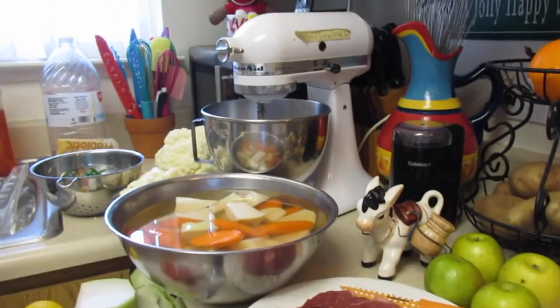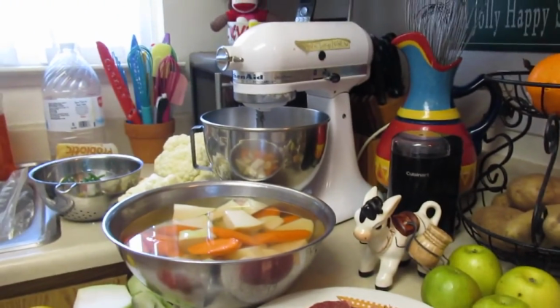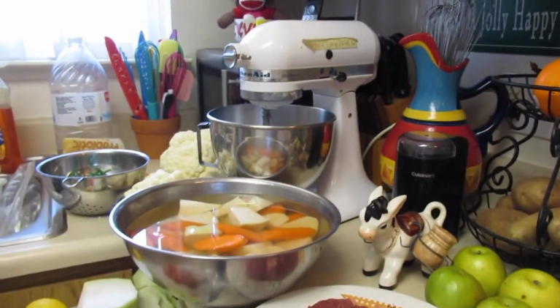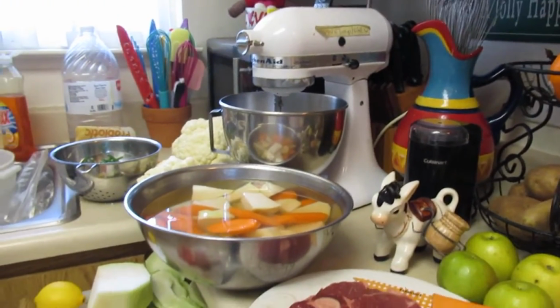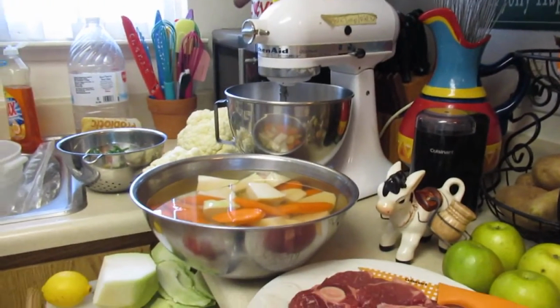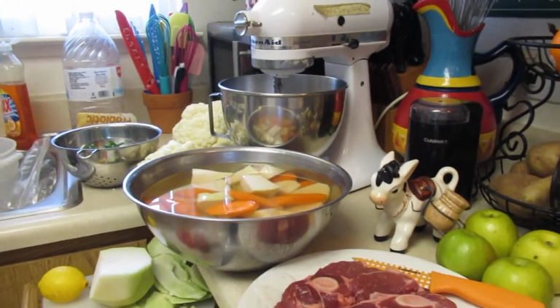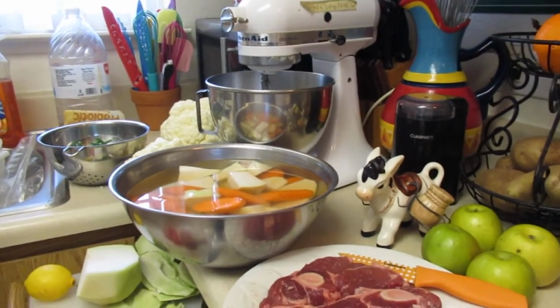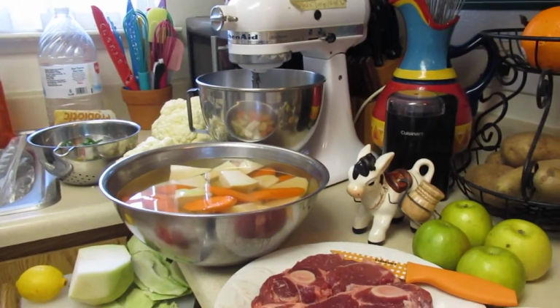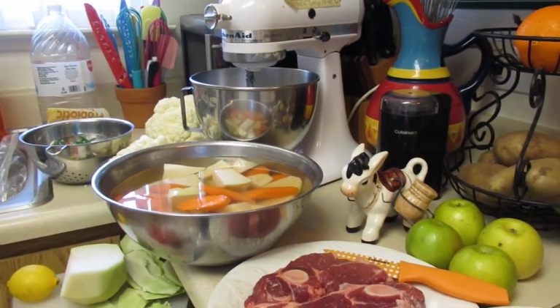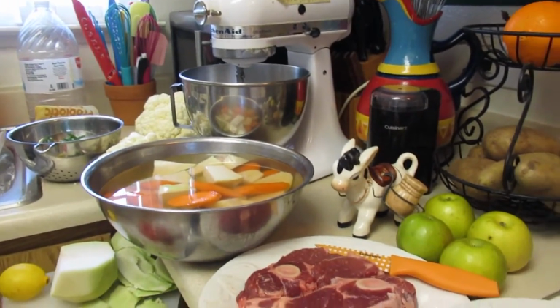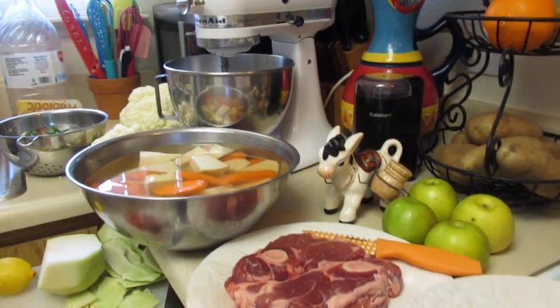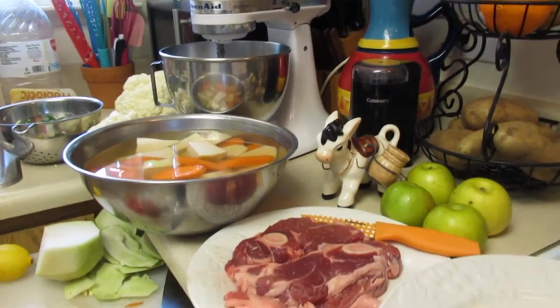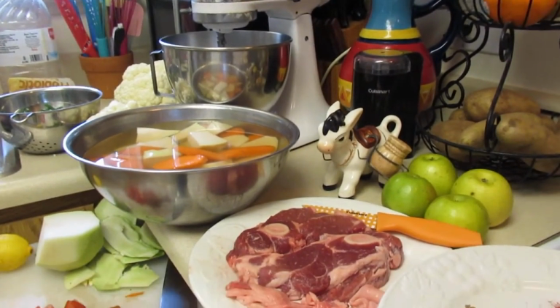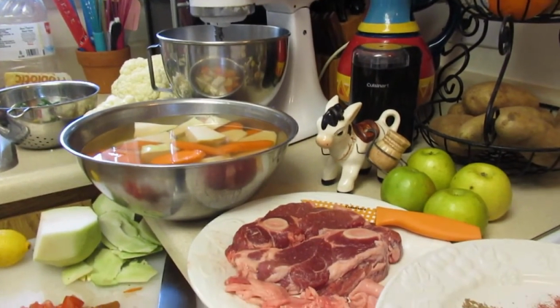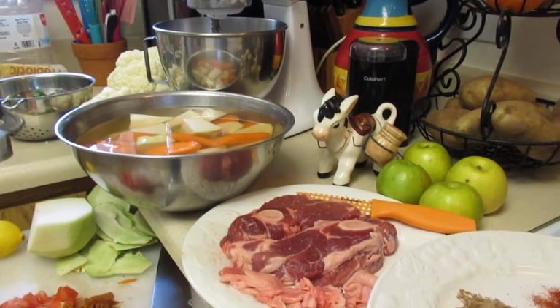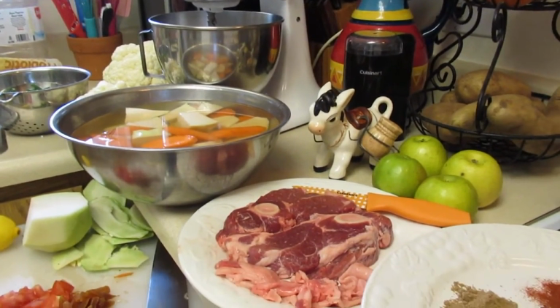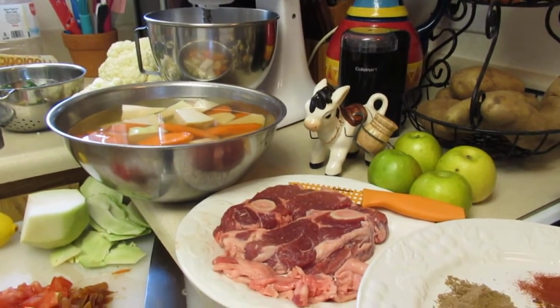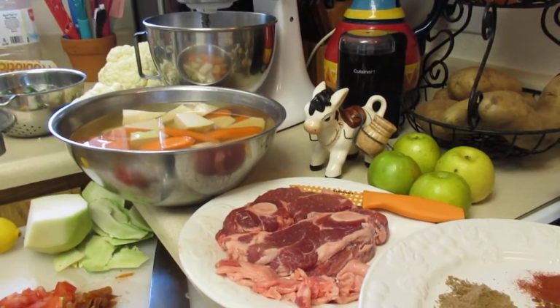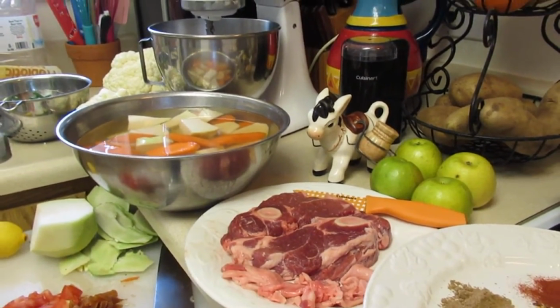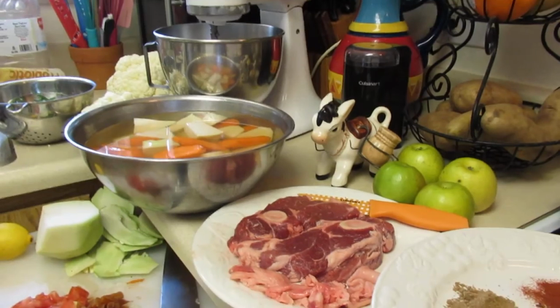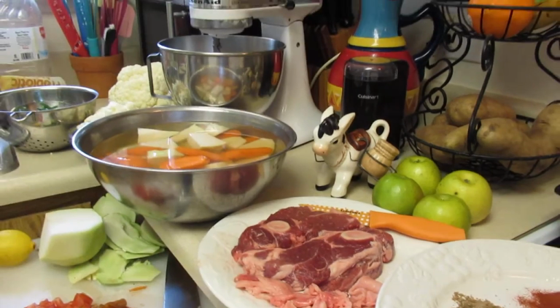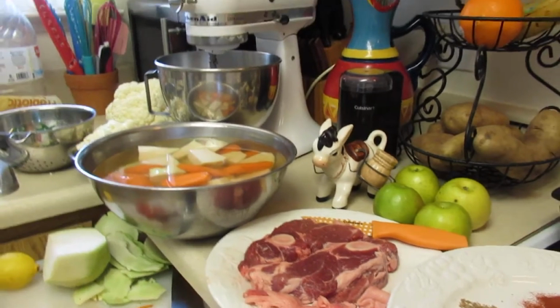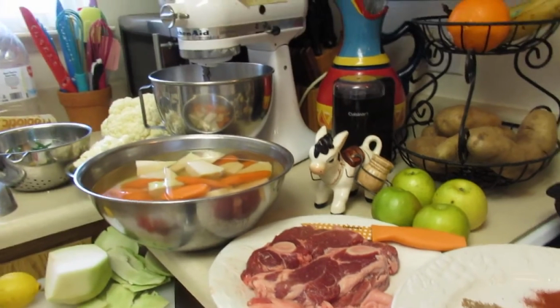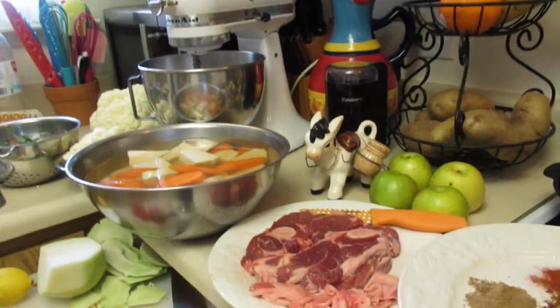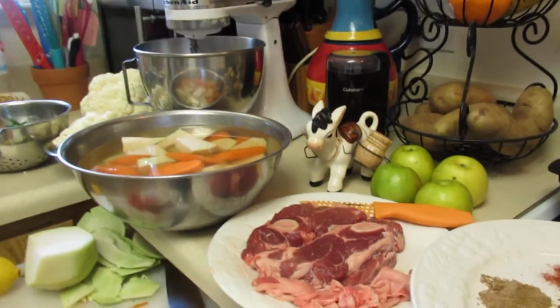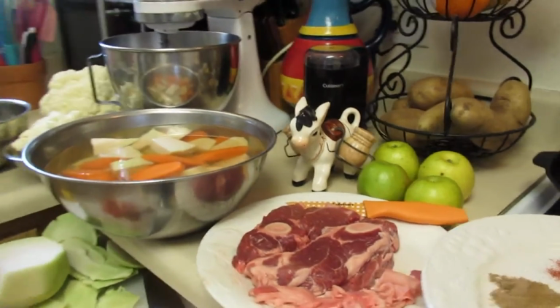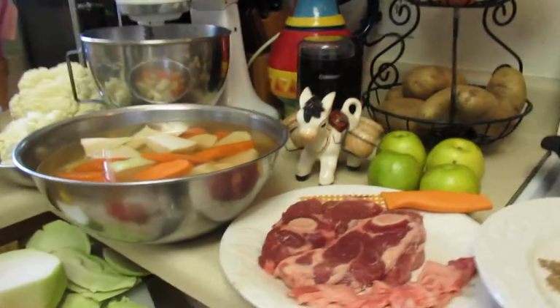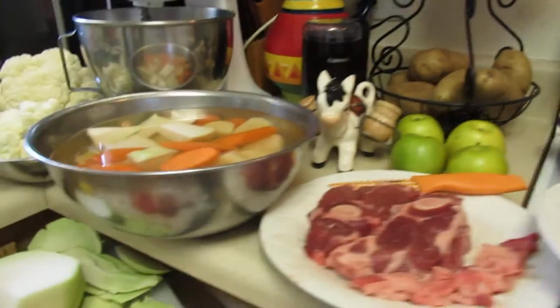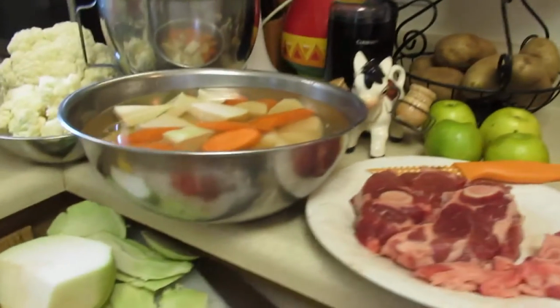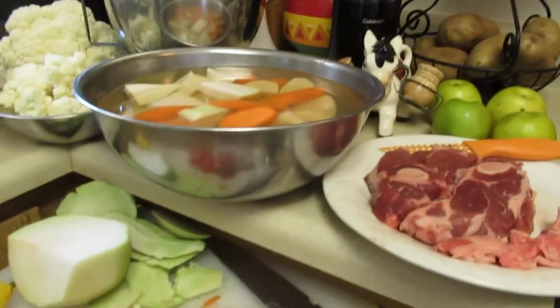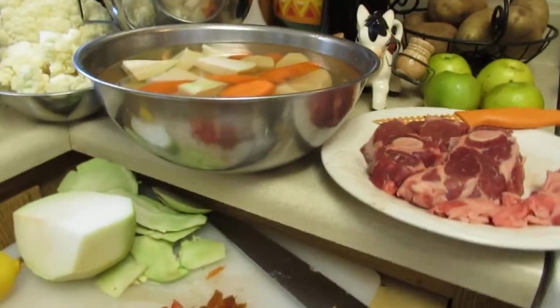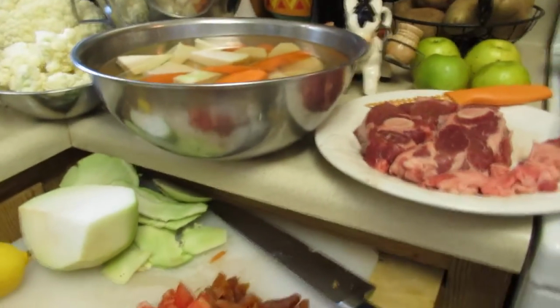Okay, I'm going to turn on the fan and get to cooking here.